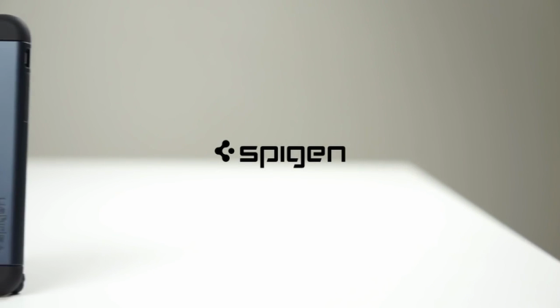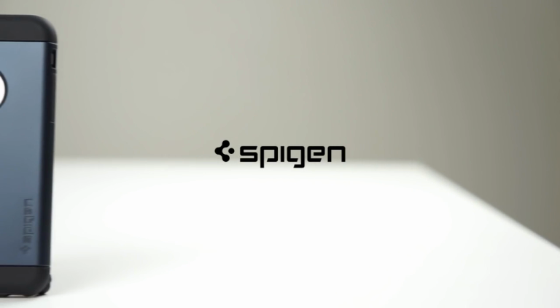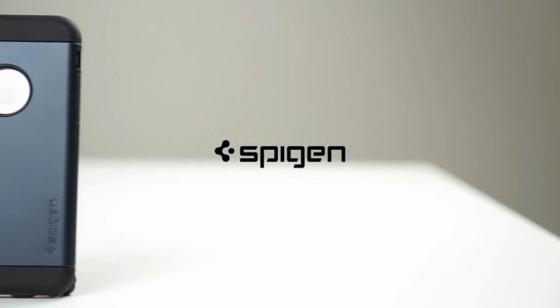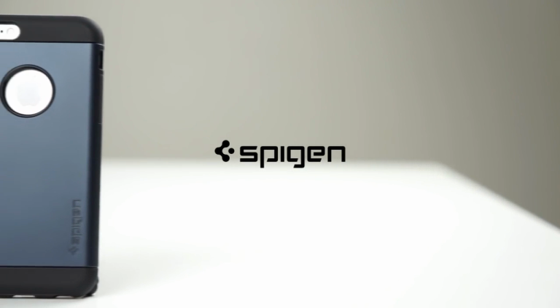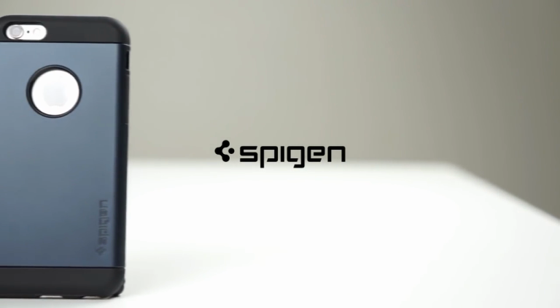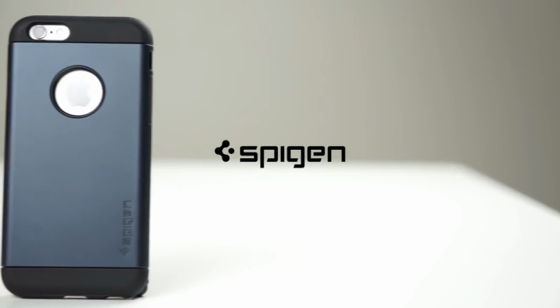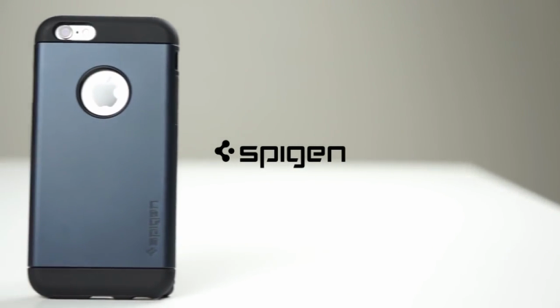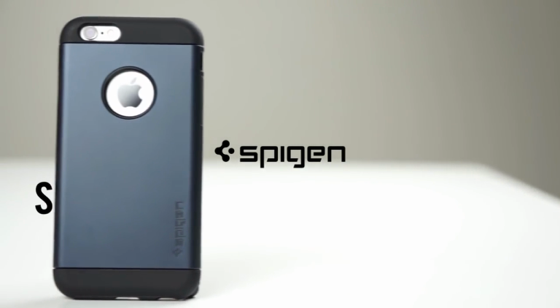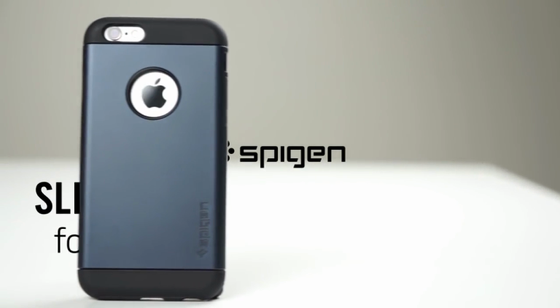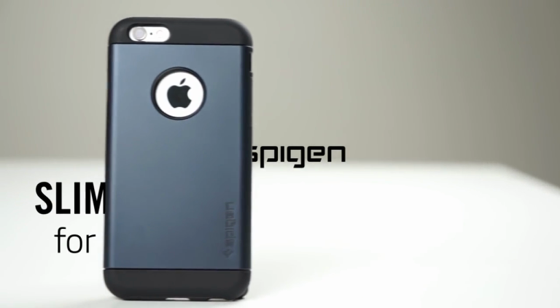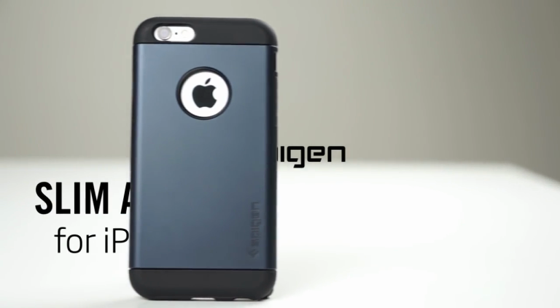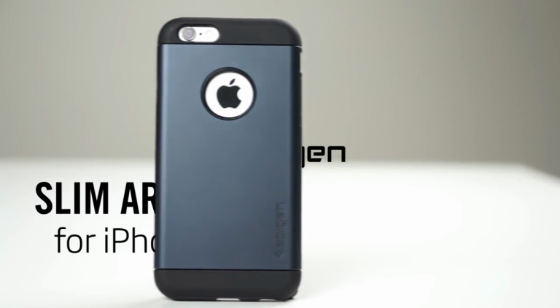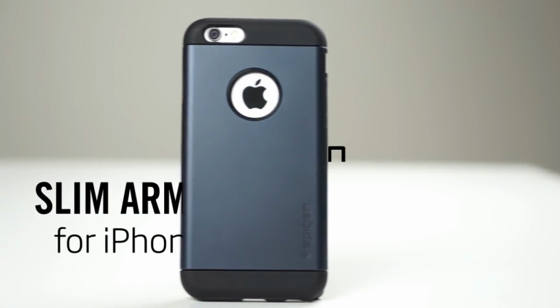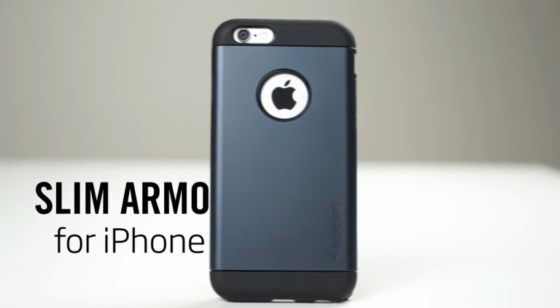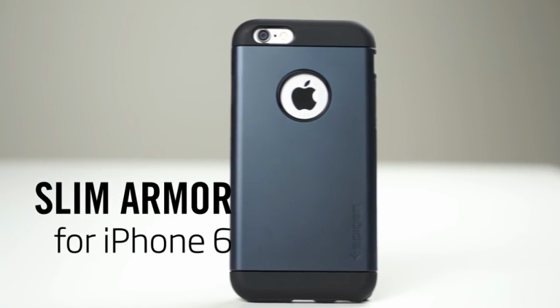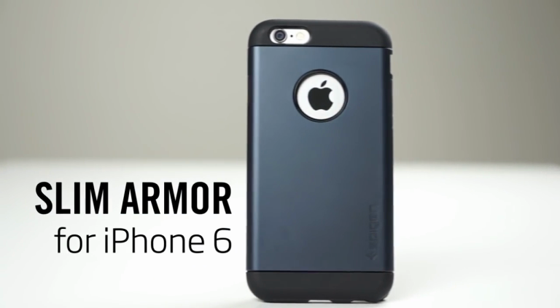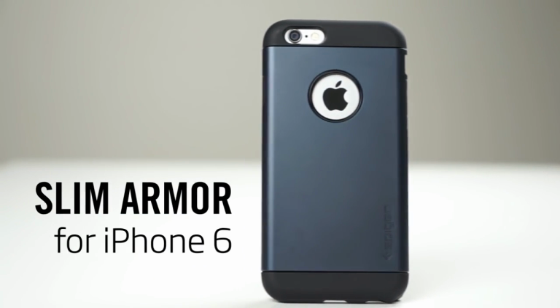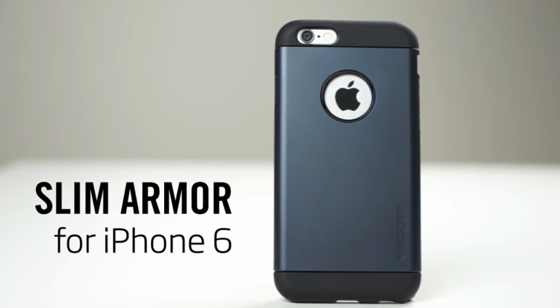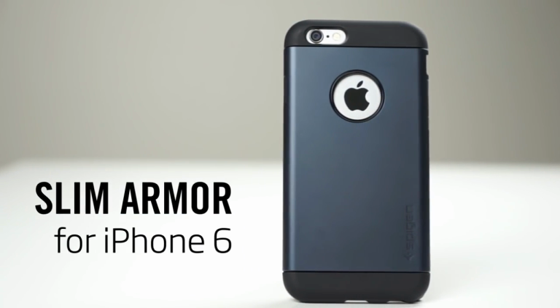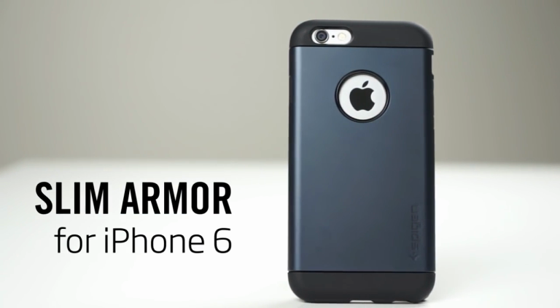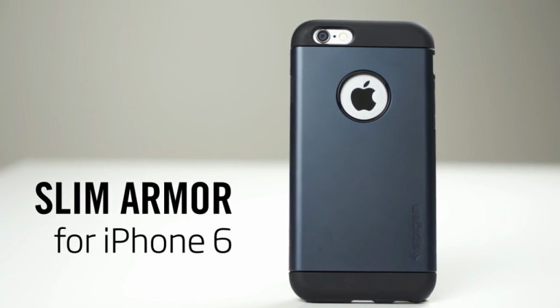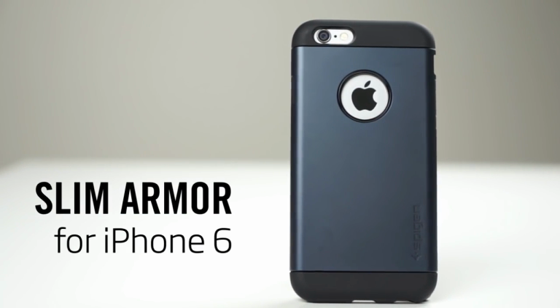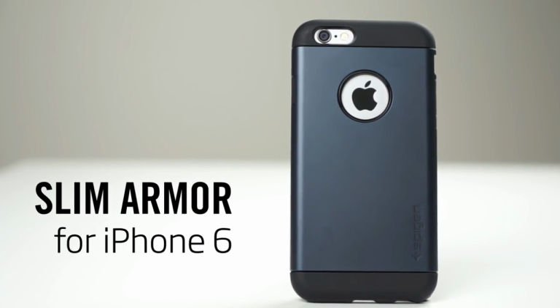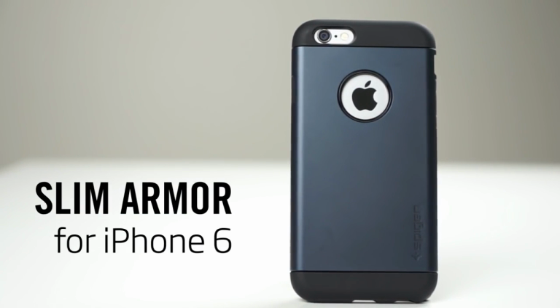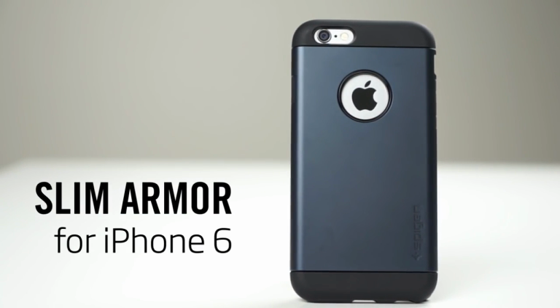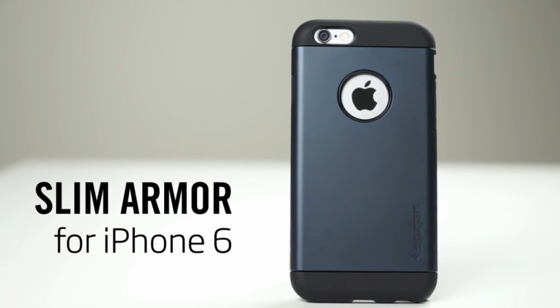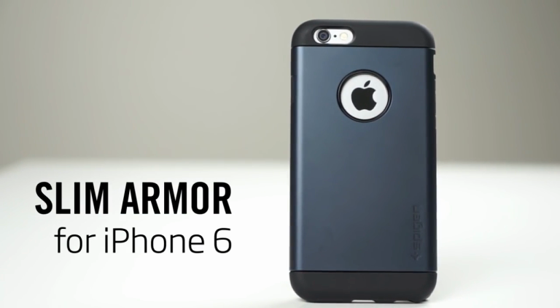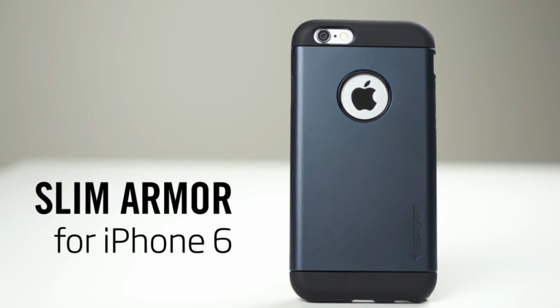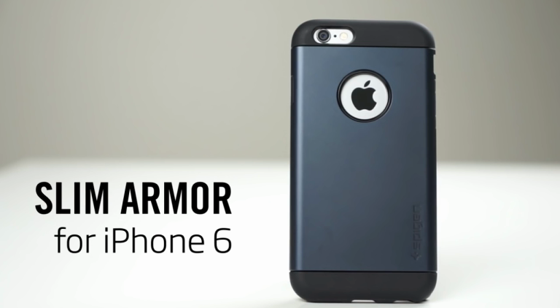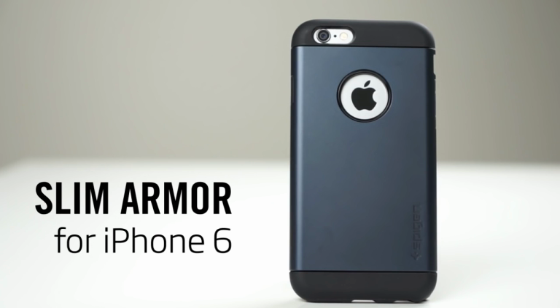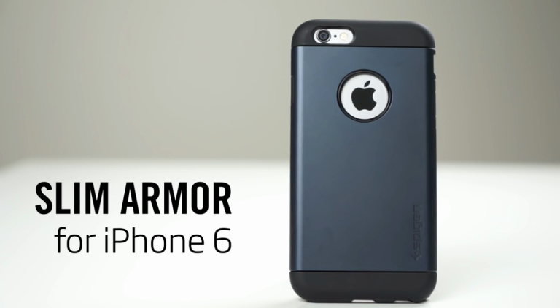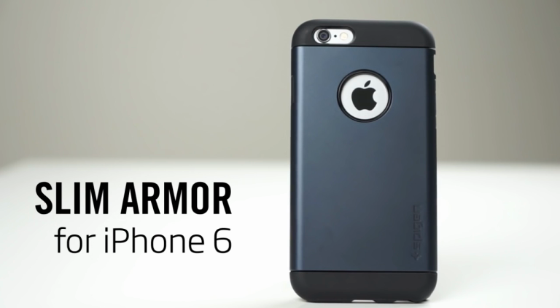Hey everyone, Taylor from Spigen here. Let's take a look at the Slim Armor case for the iPhone 6.